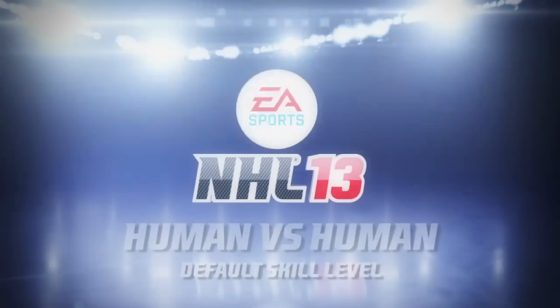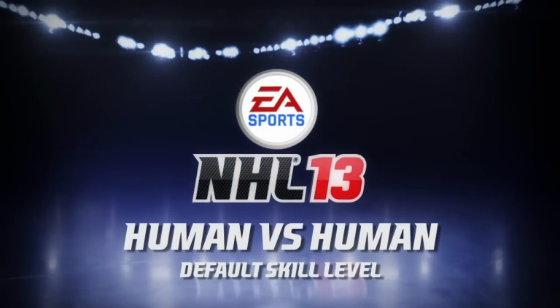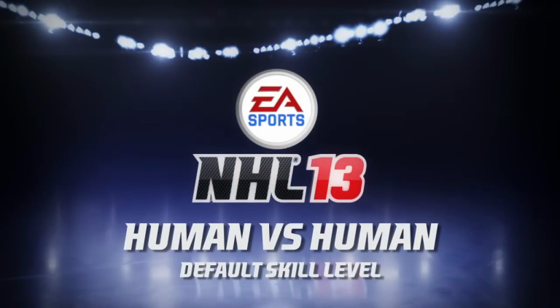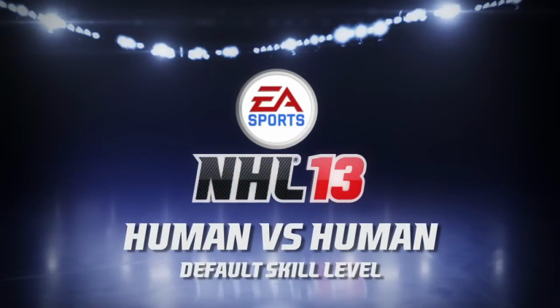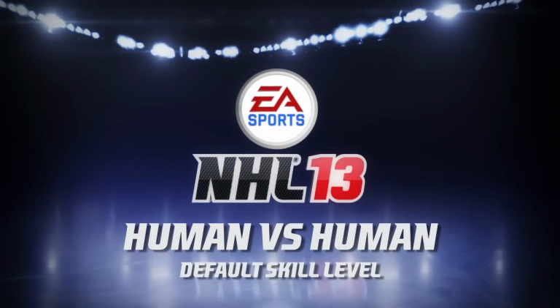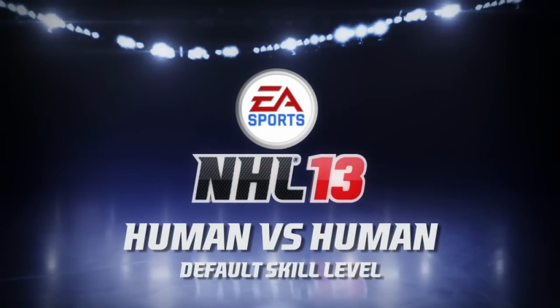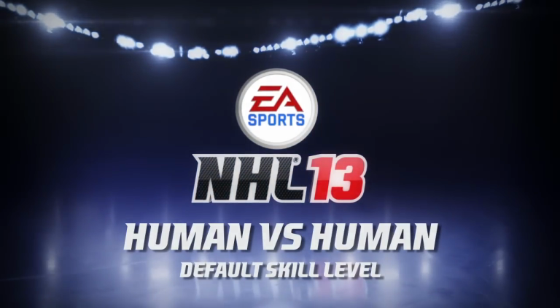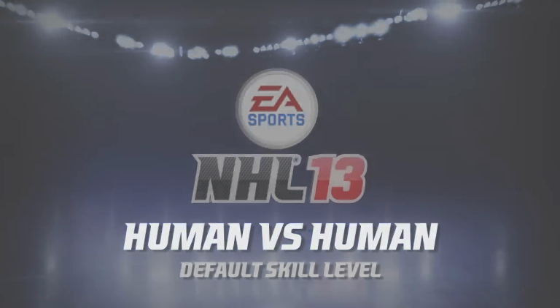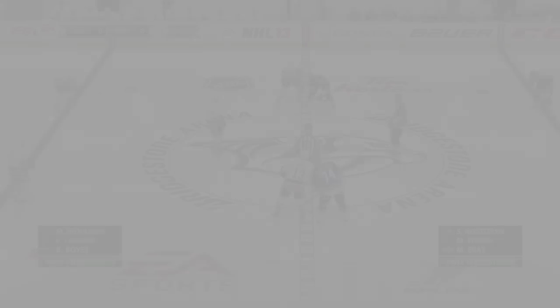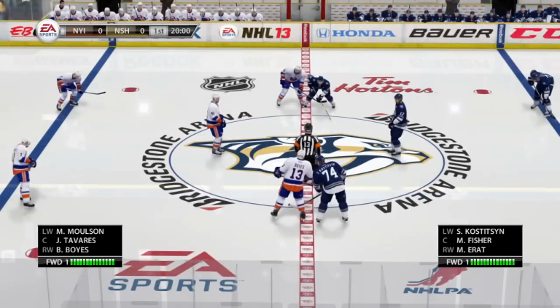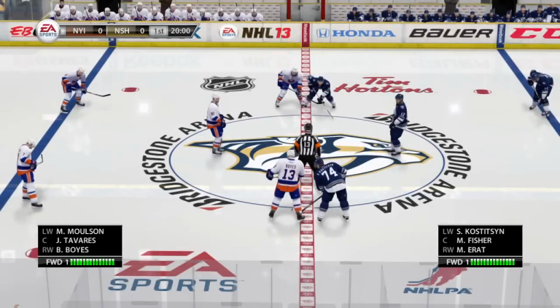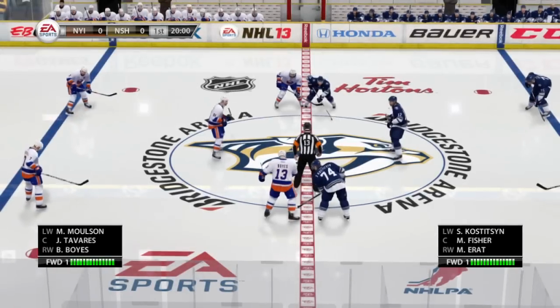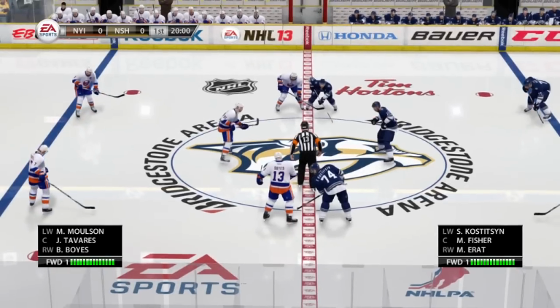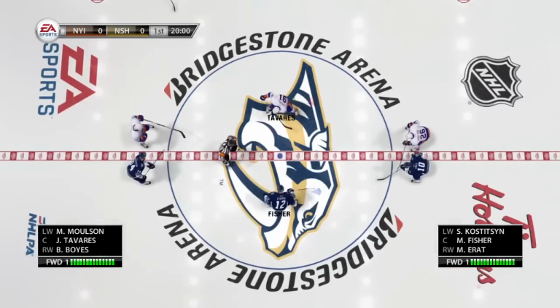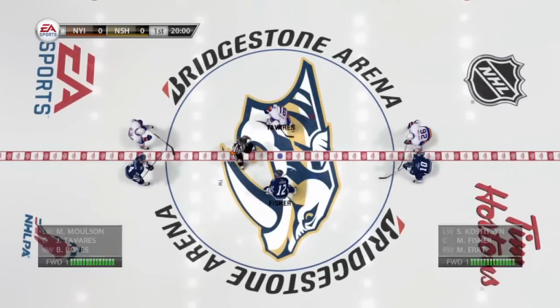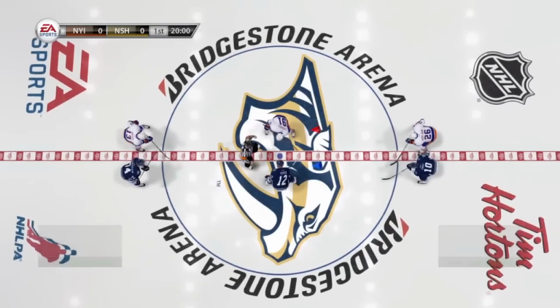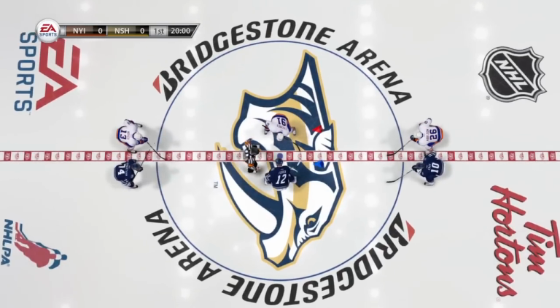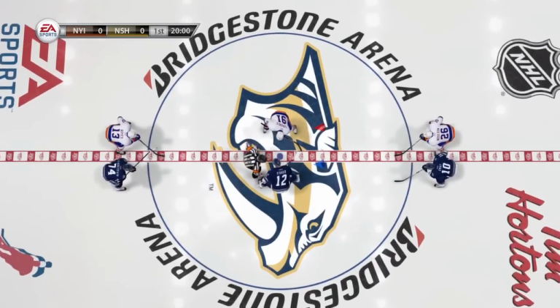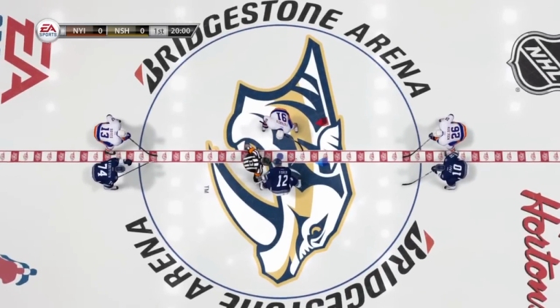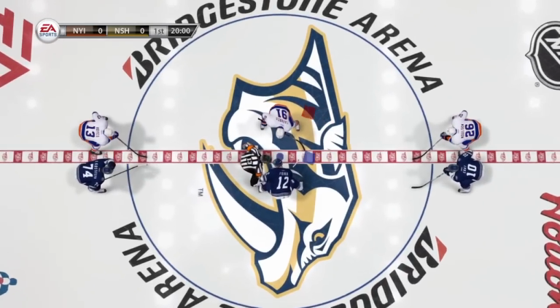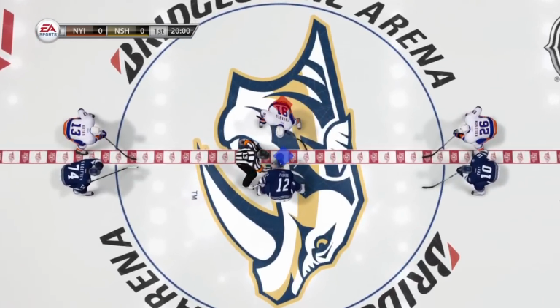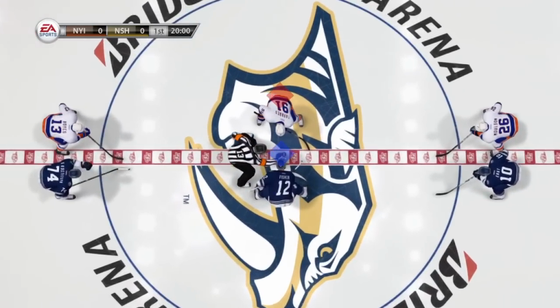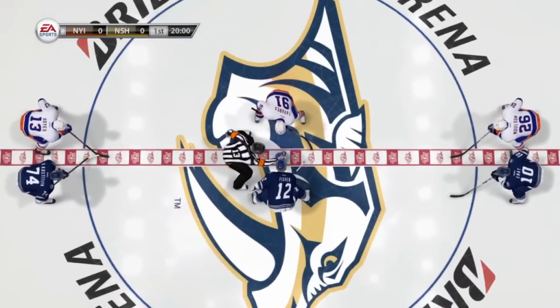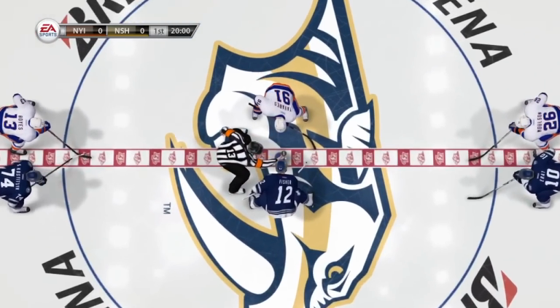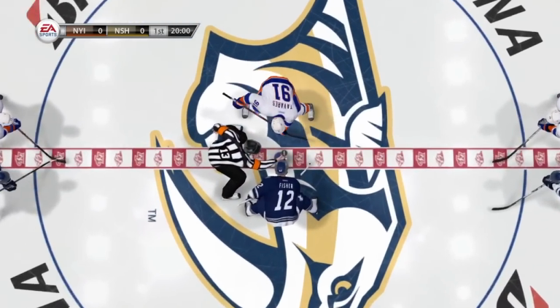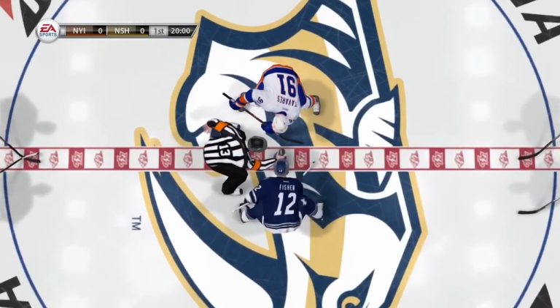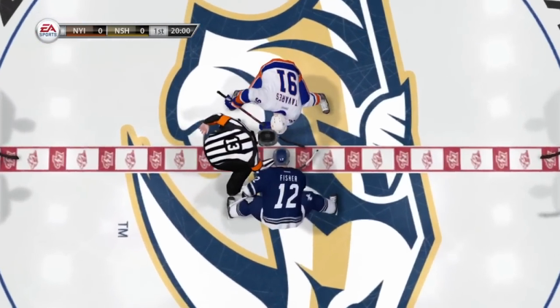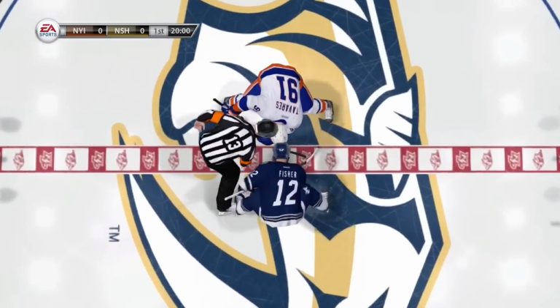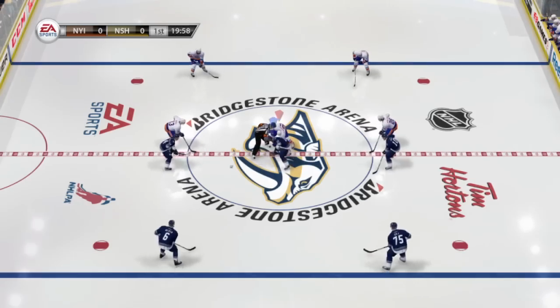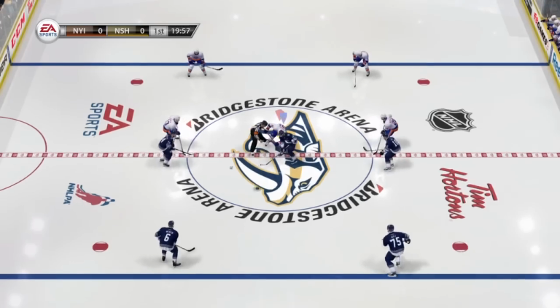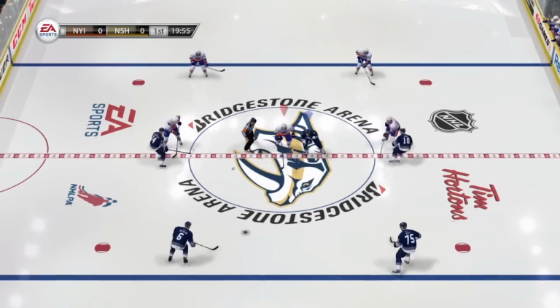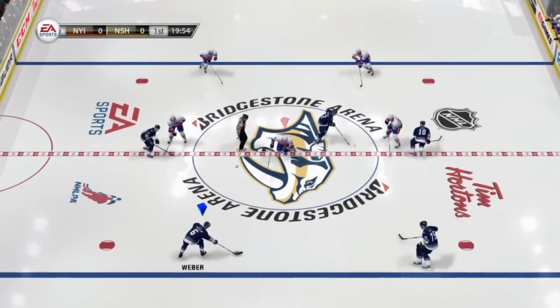I'm Ben Ross, Gameplay Producer for NHL 13. In this video, we want to highlight the defensive tools and enhancements within the game, and how control and setup will lead to success.